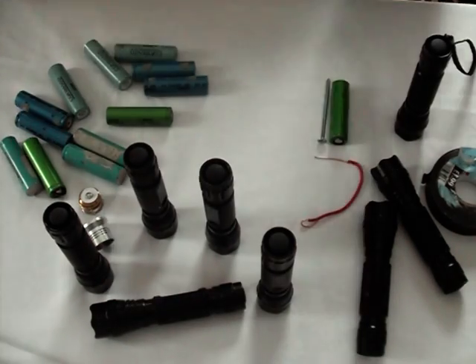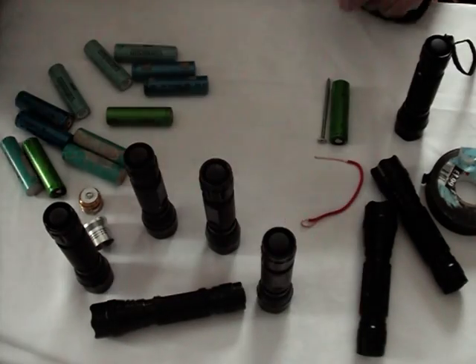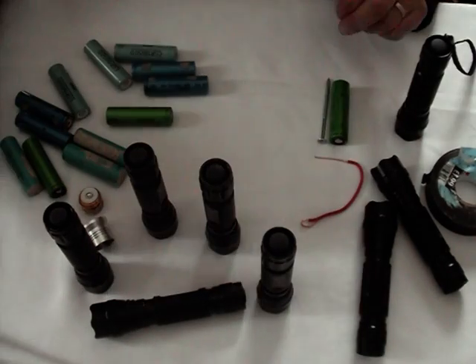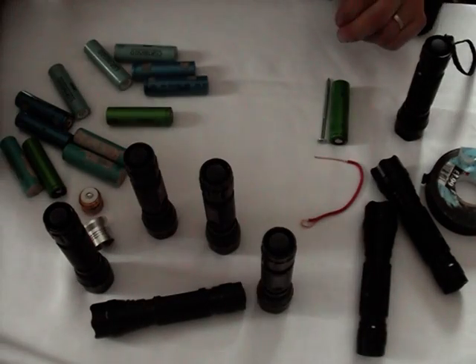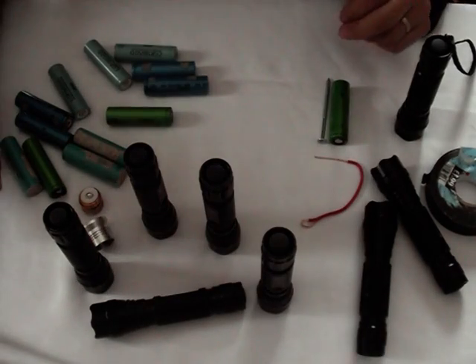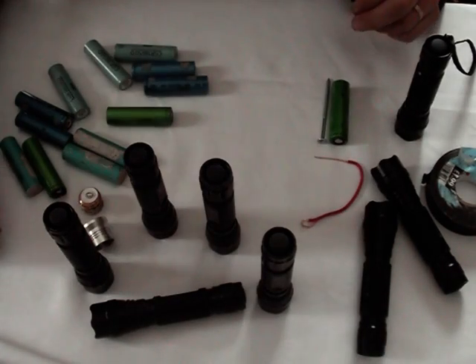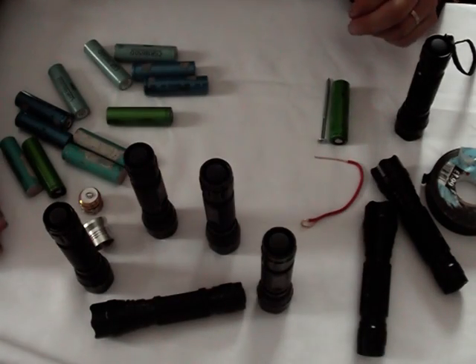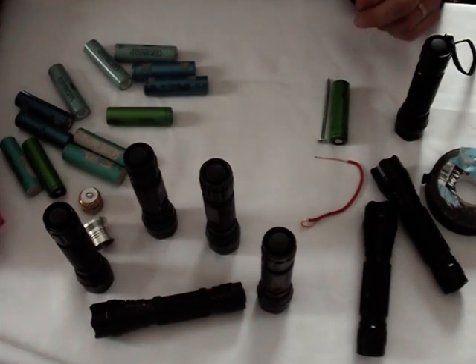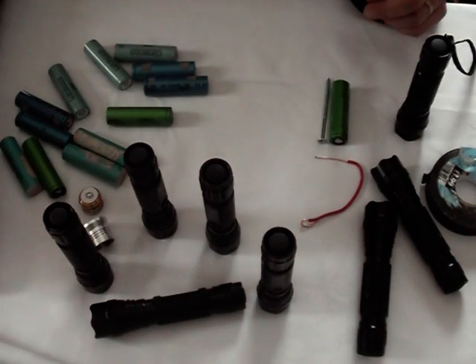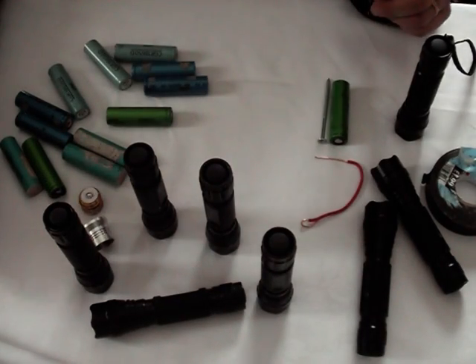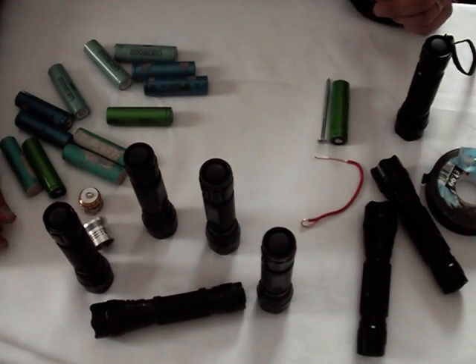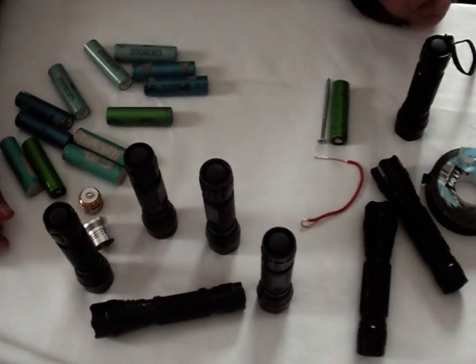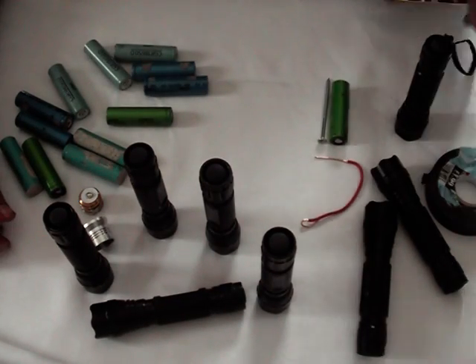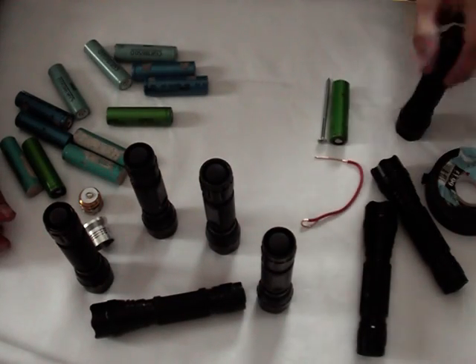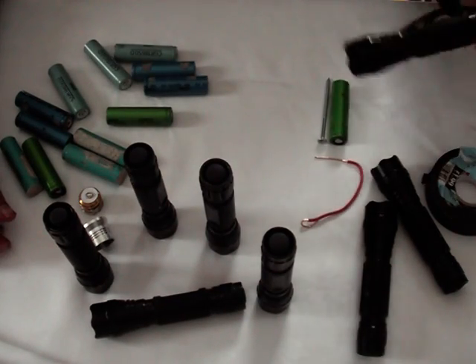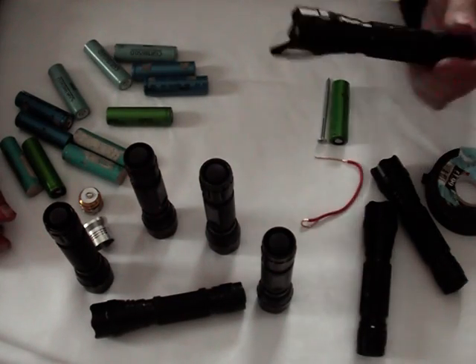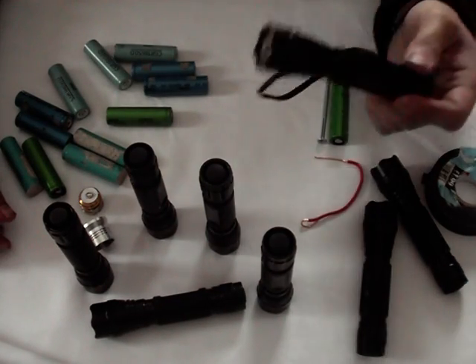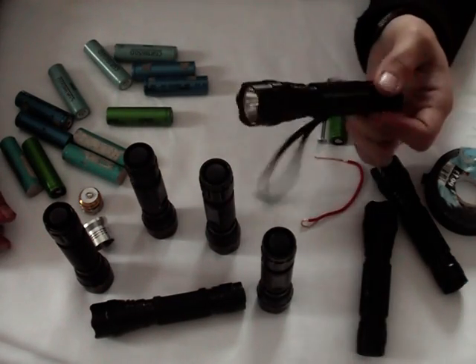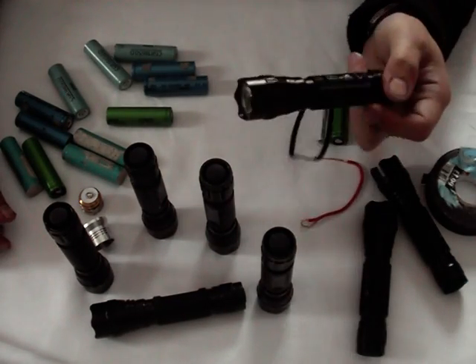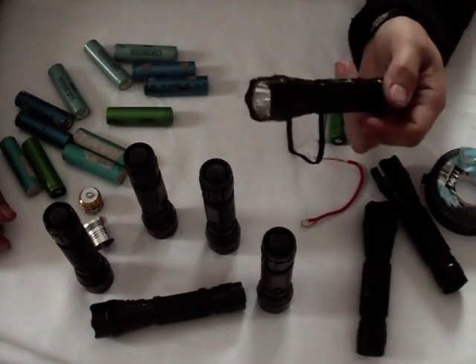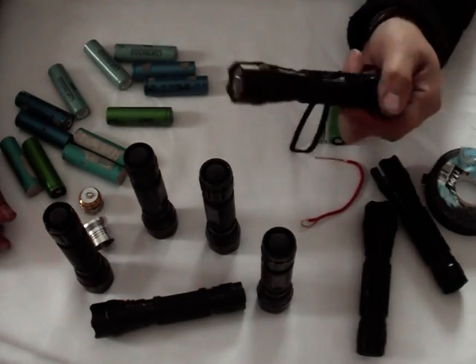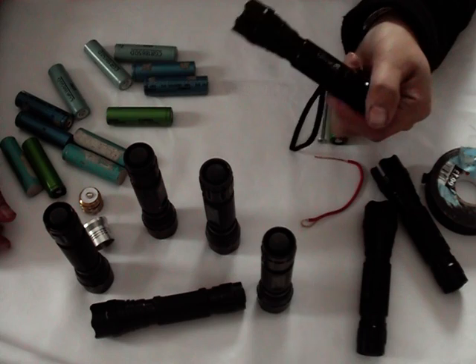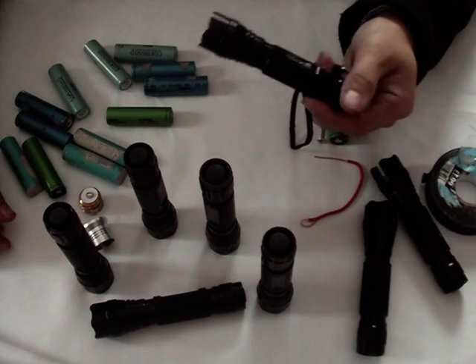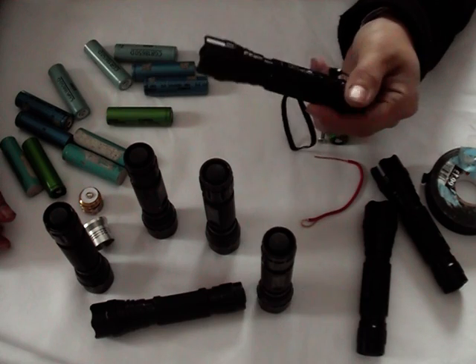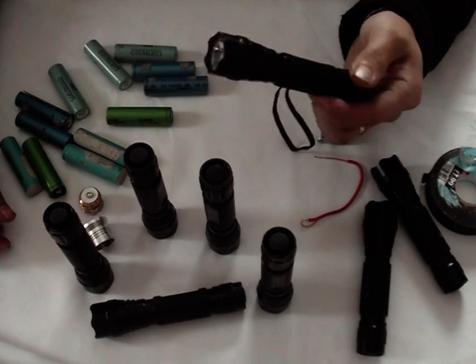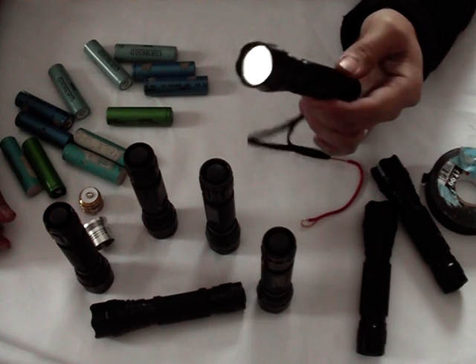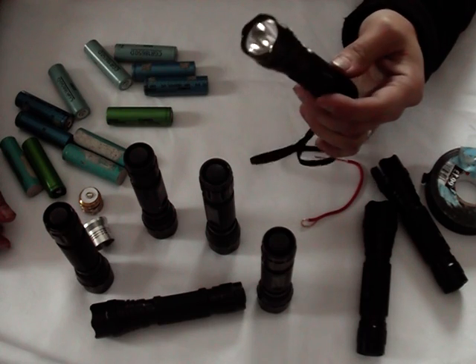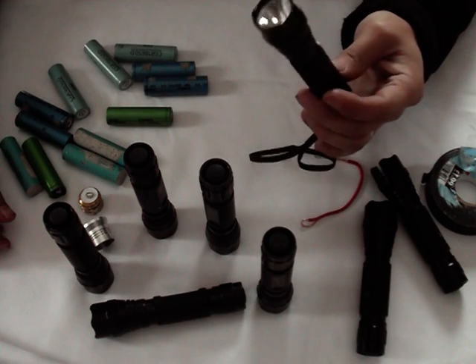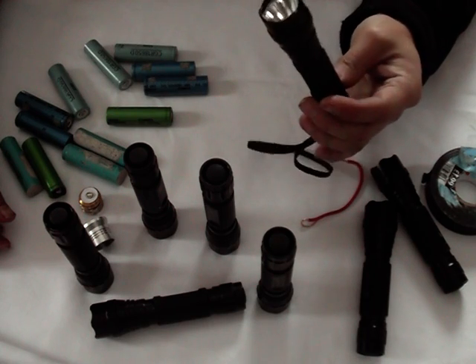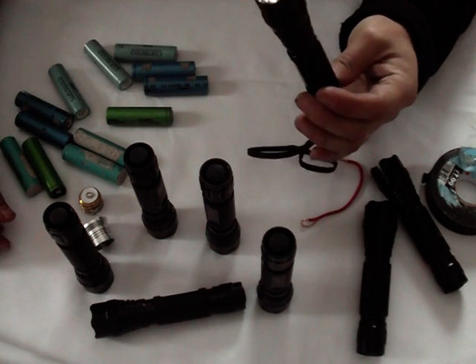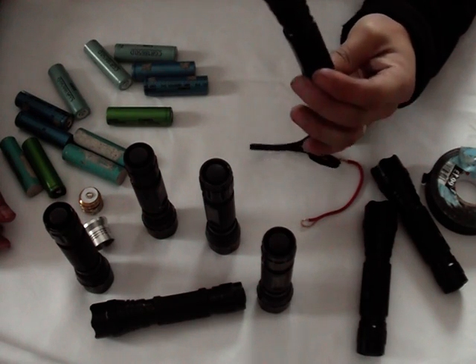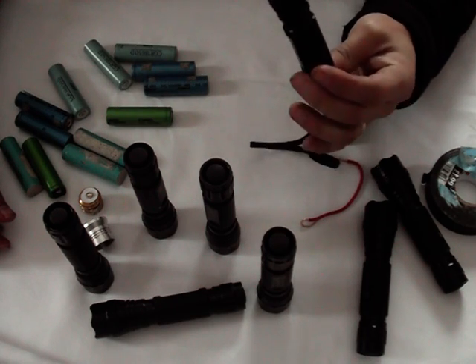Today I'm going to show you how to fix the common problems with the Ultrafire 501B torch.